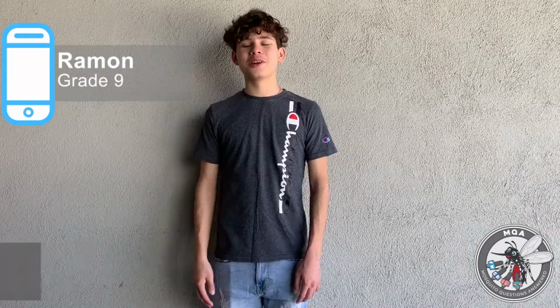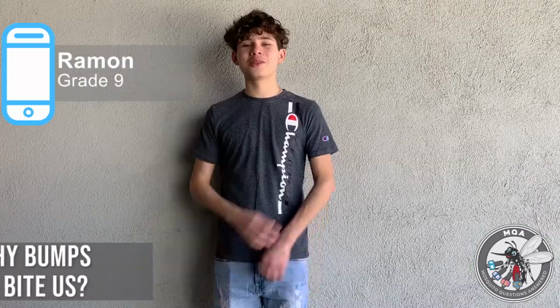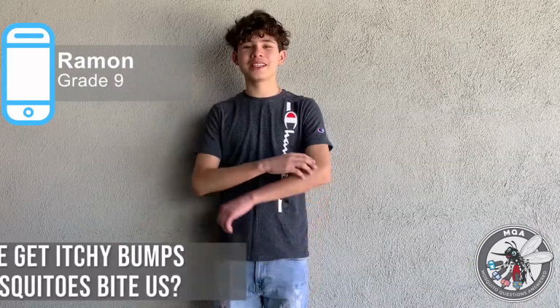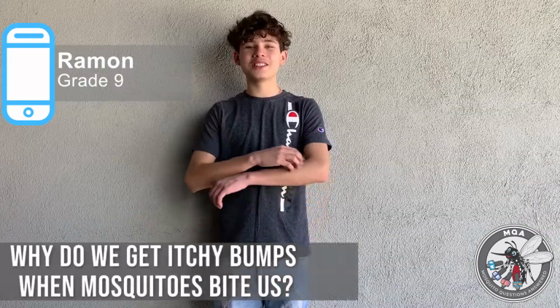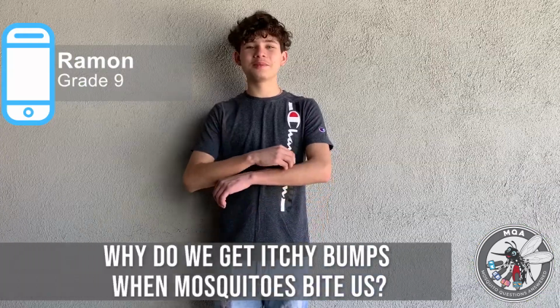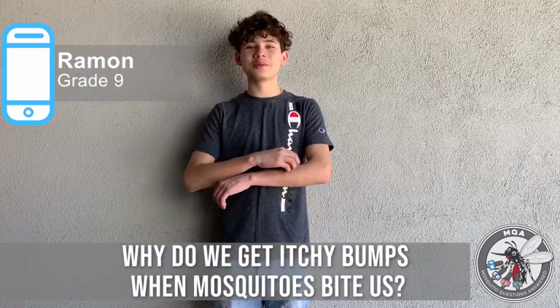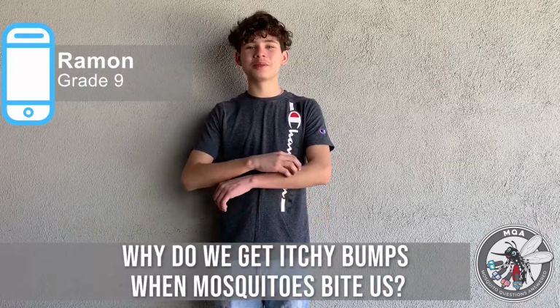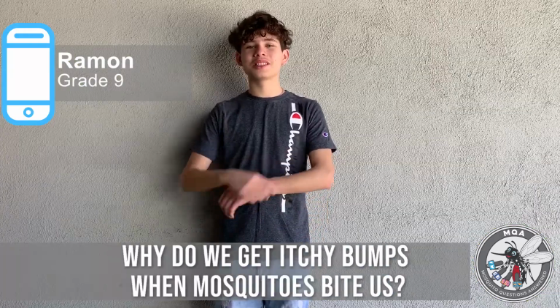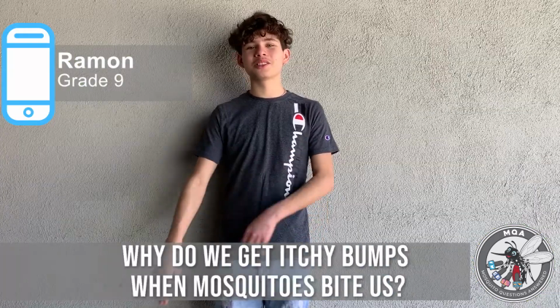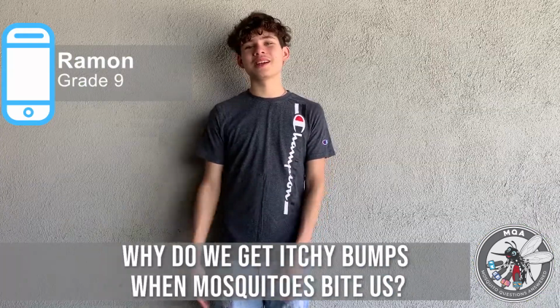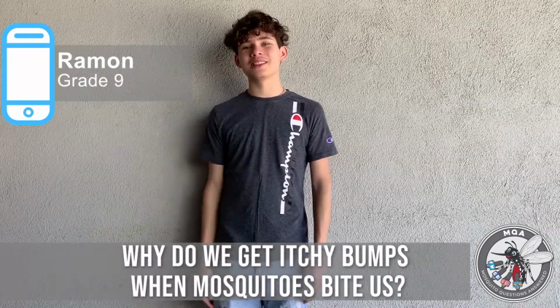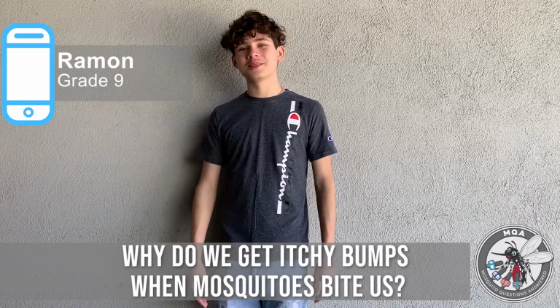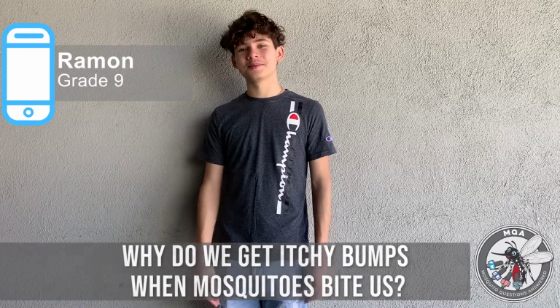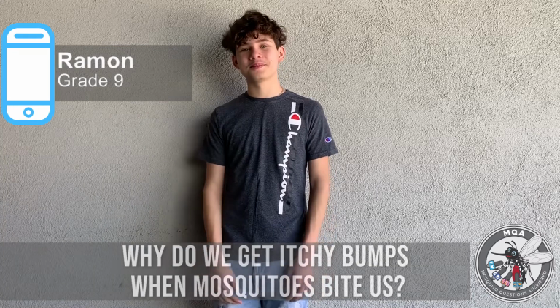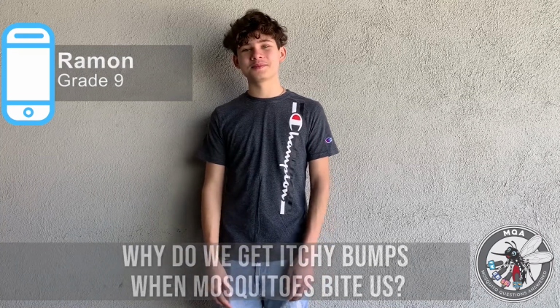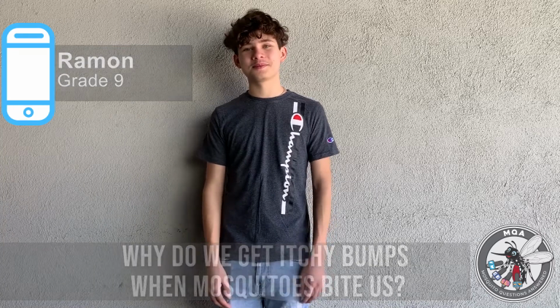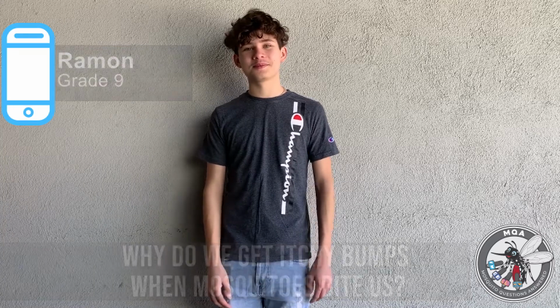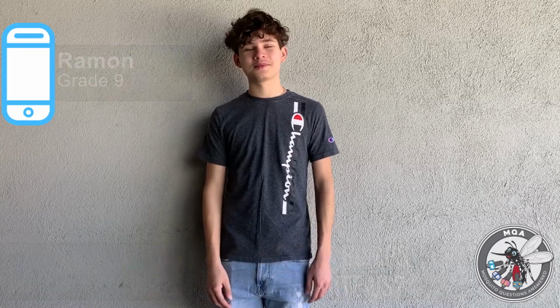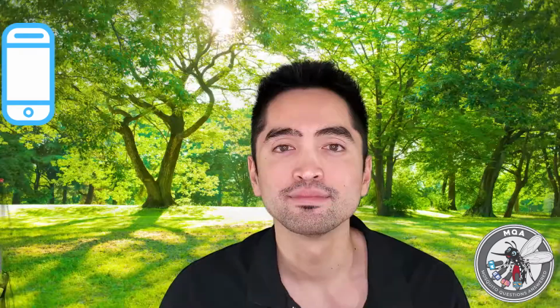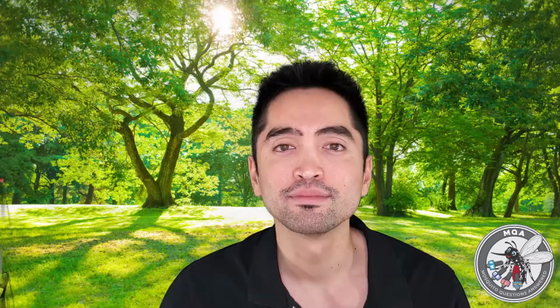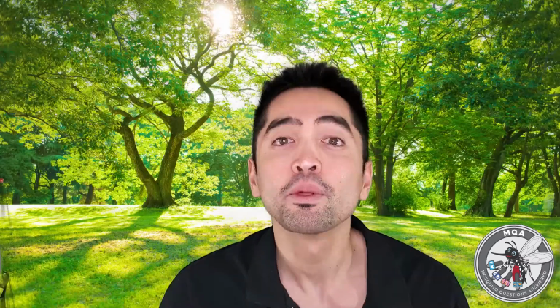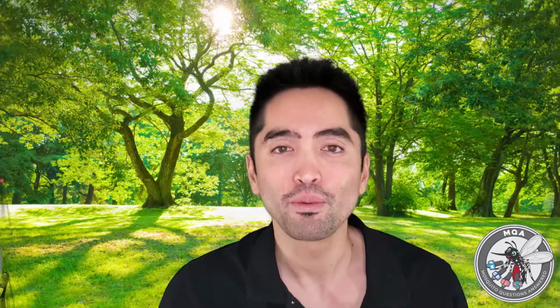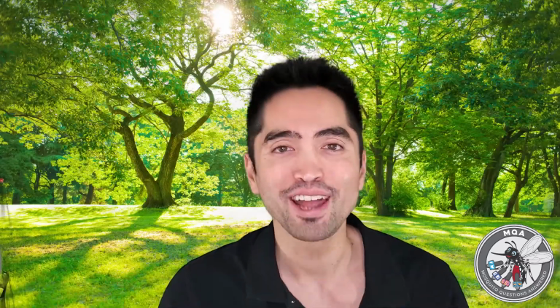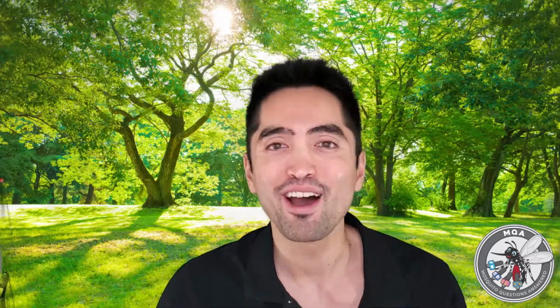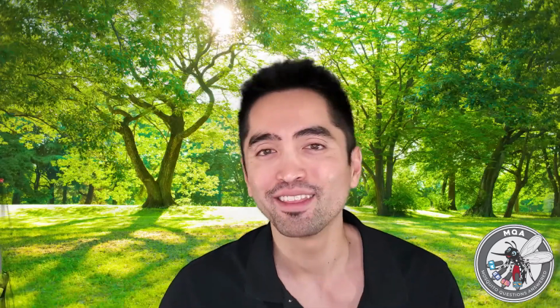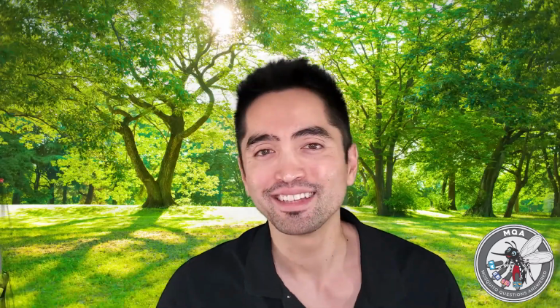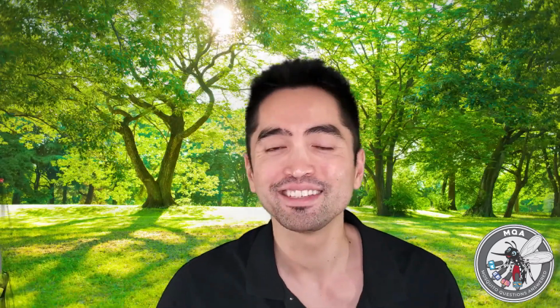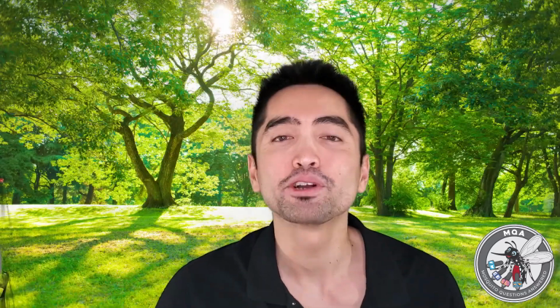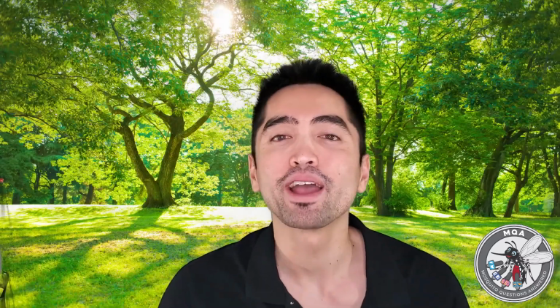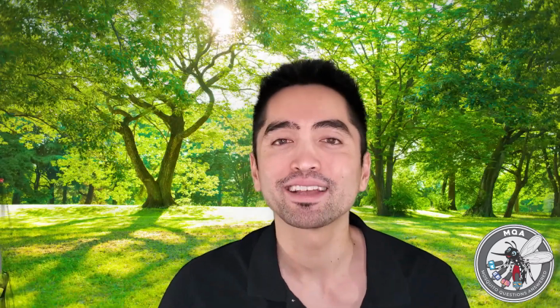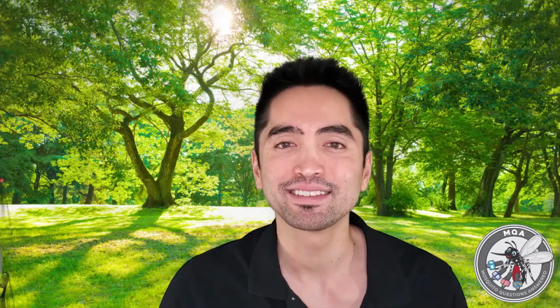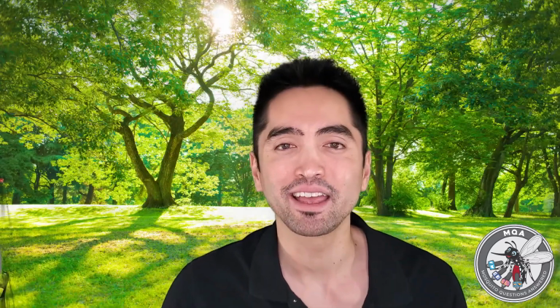Why do we get itchy bumps when mosquitoes bite us? Right on. Let's see what Greg has to say.